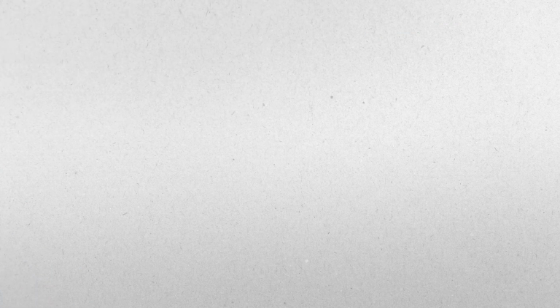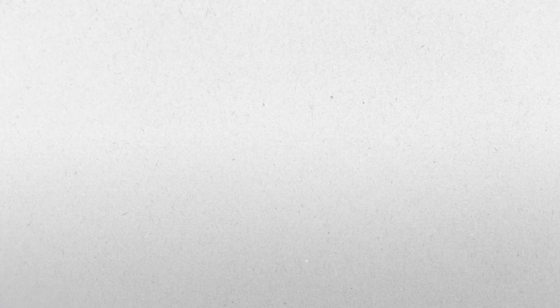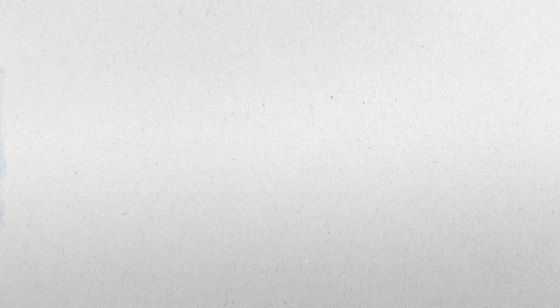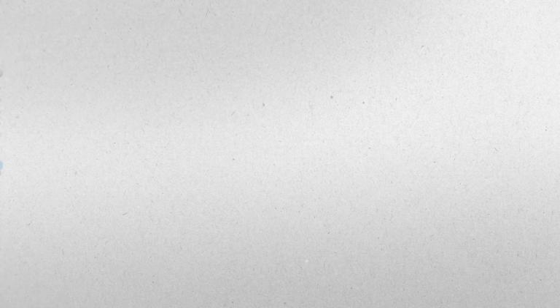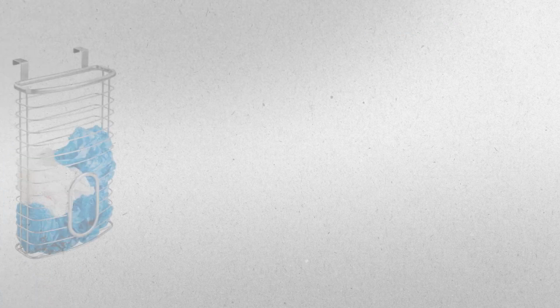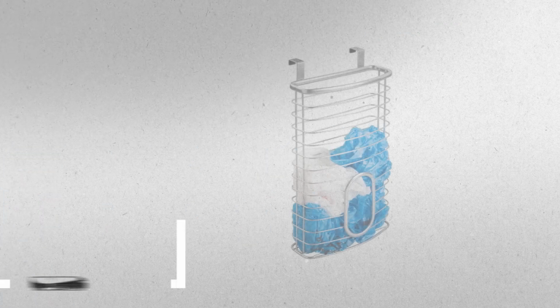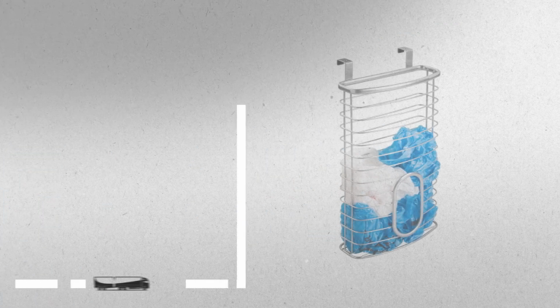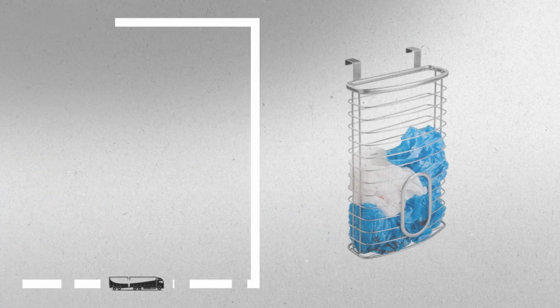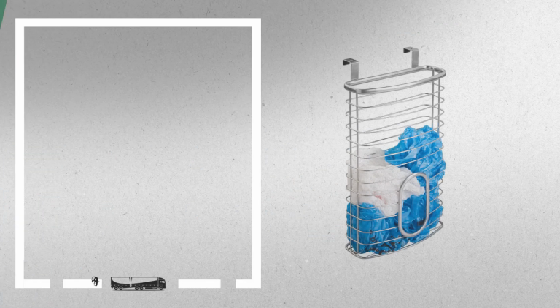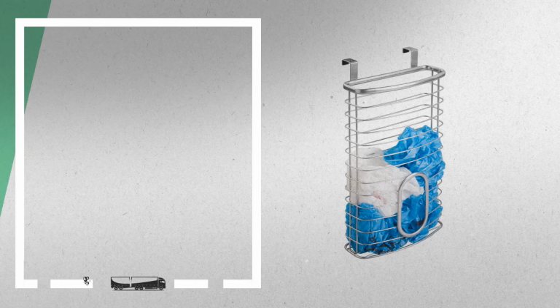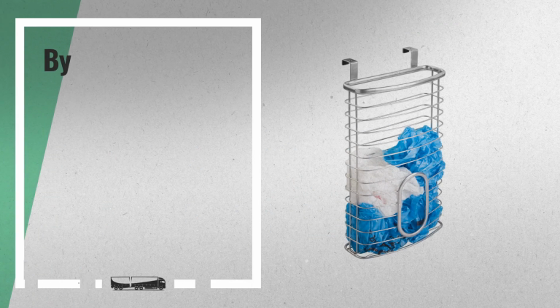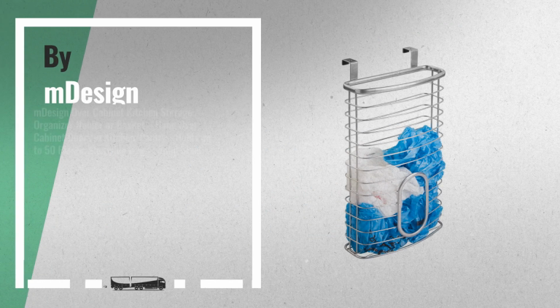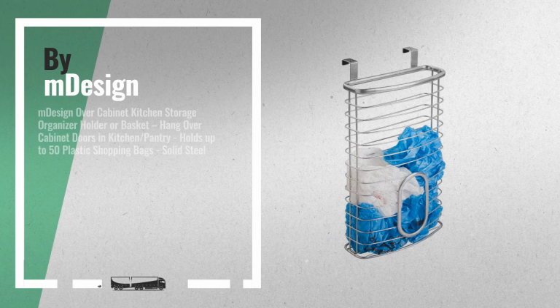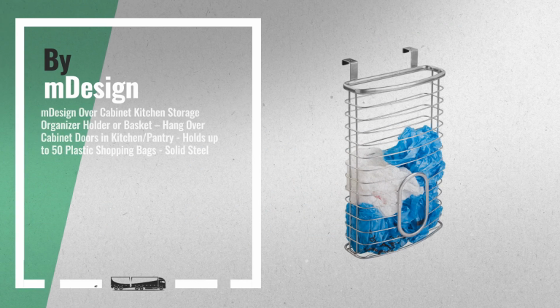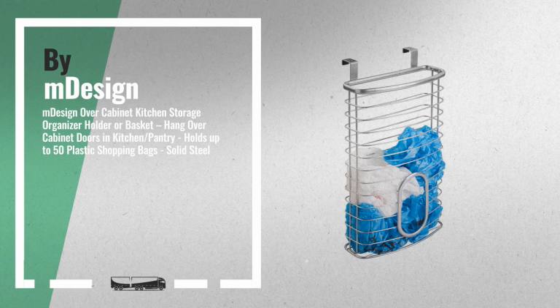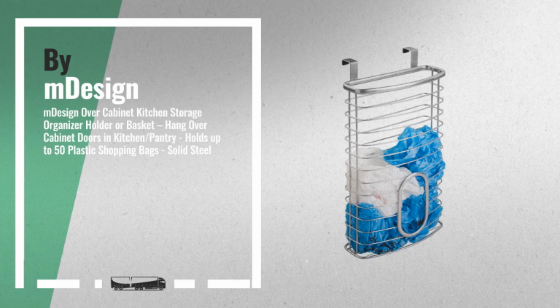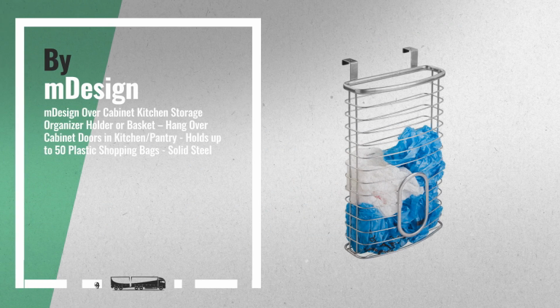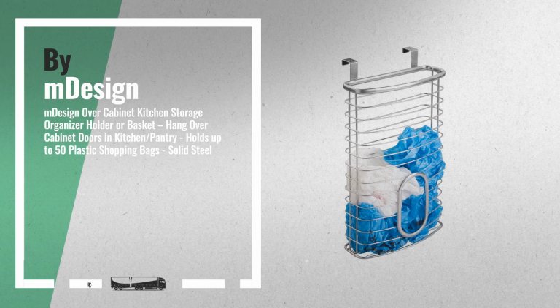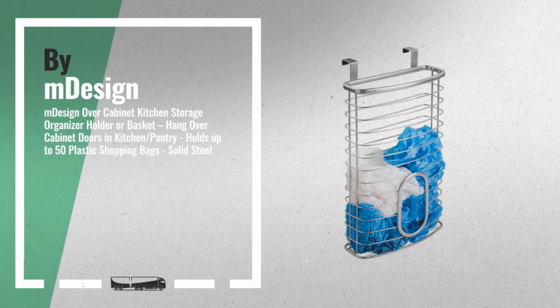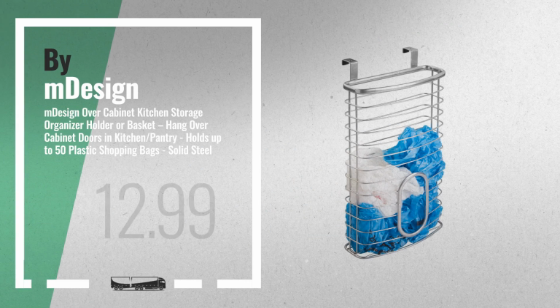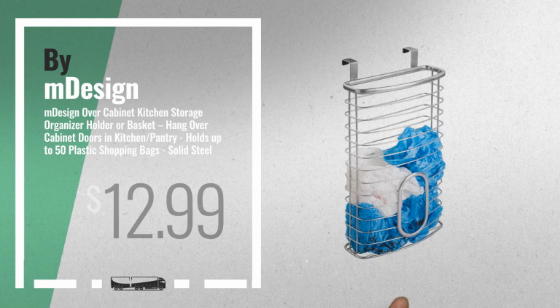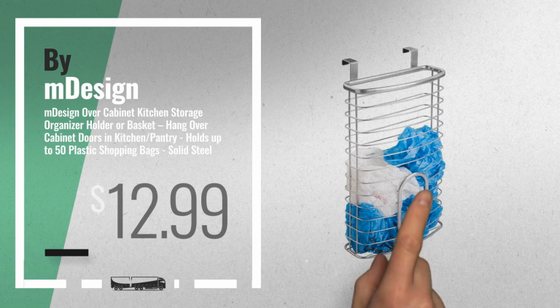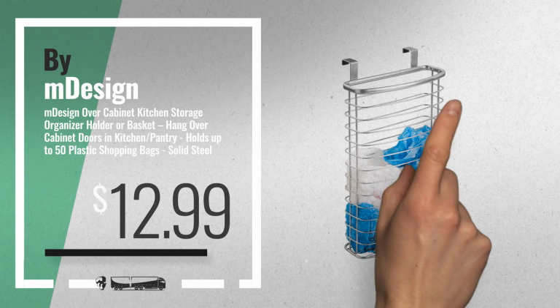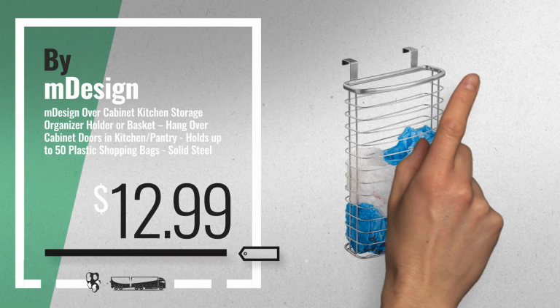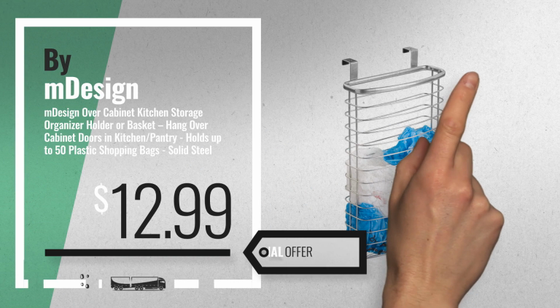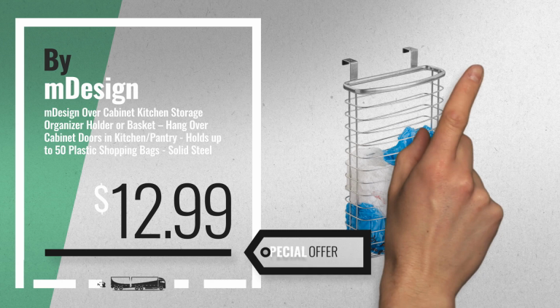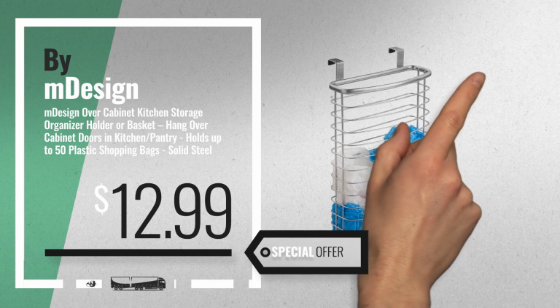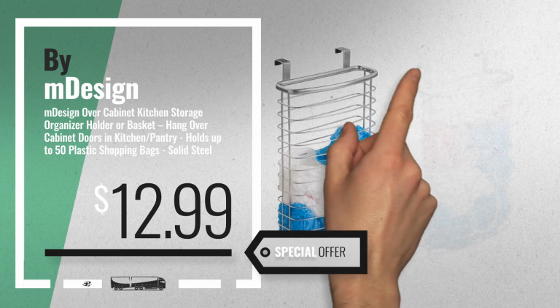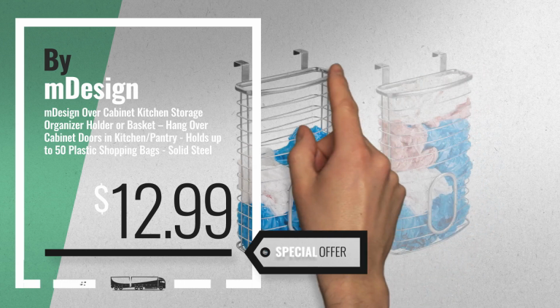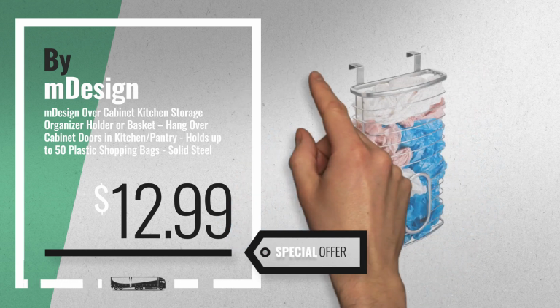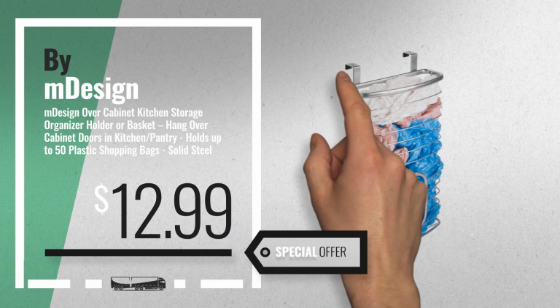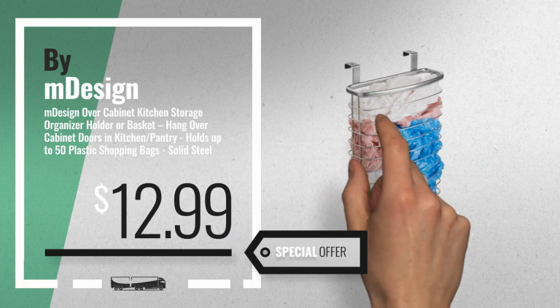Number 4, available now on Amazon only at $12.99.